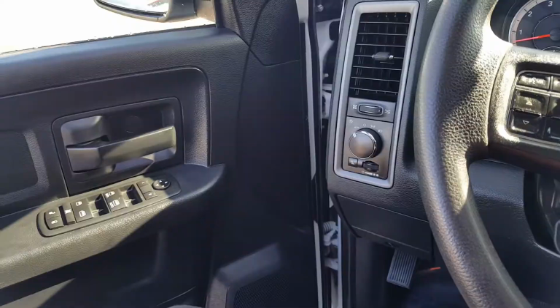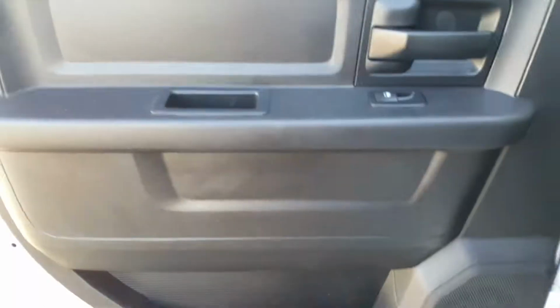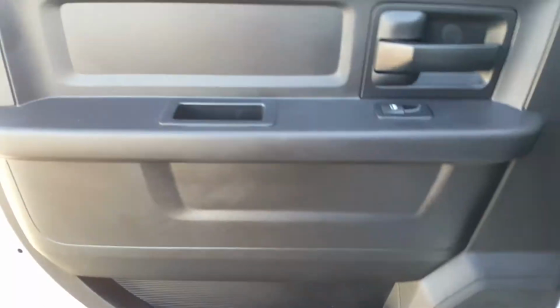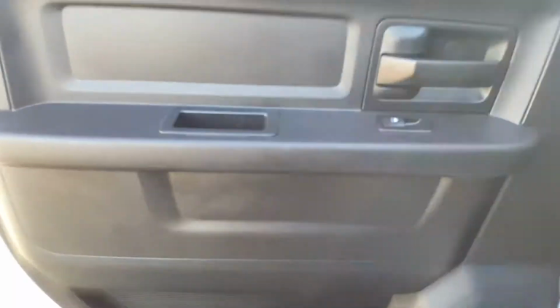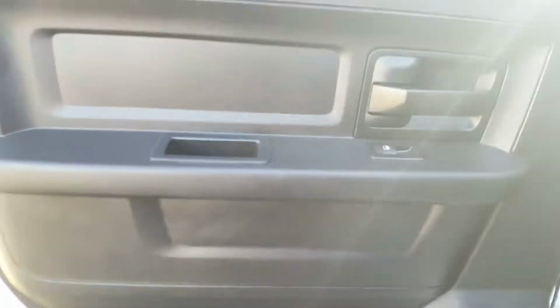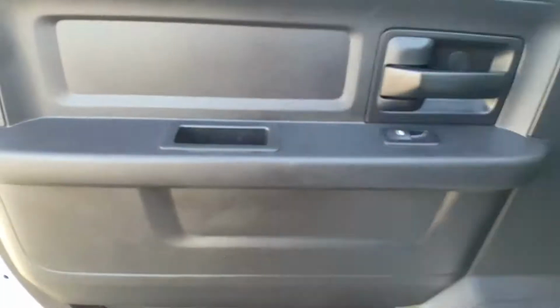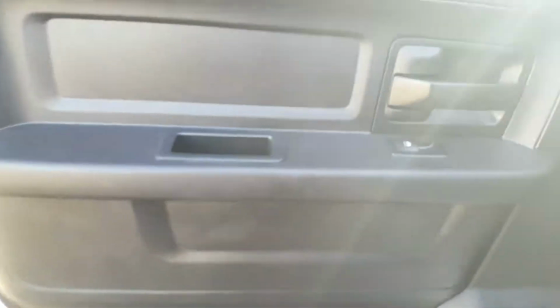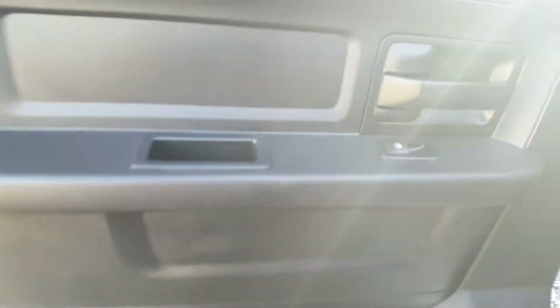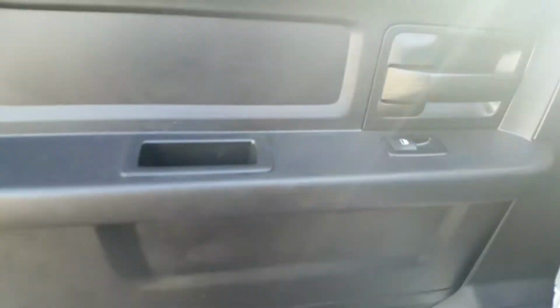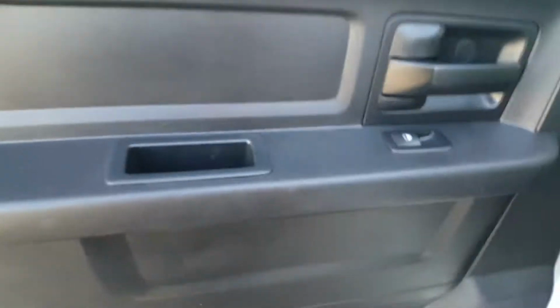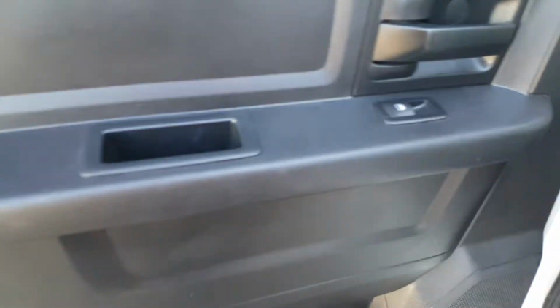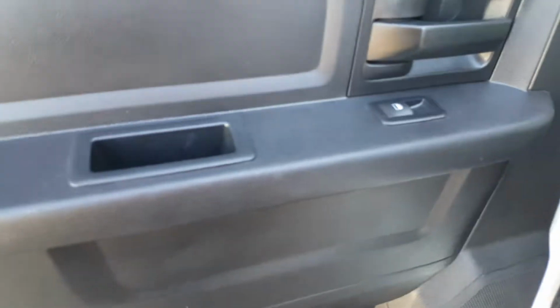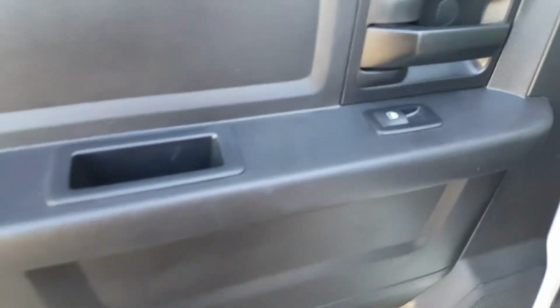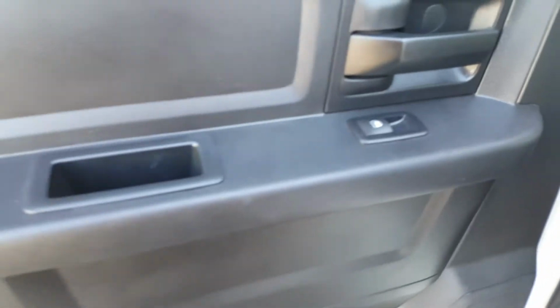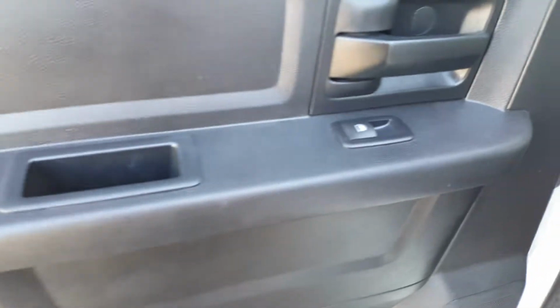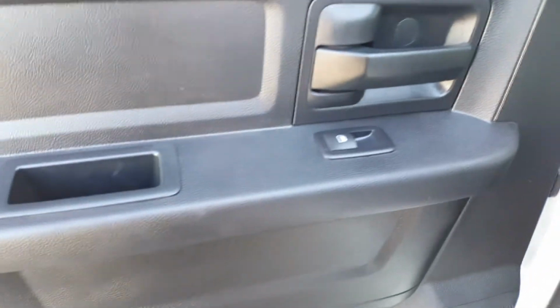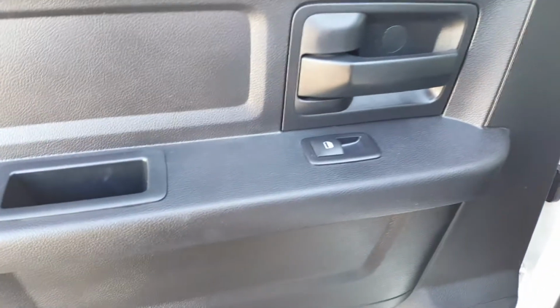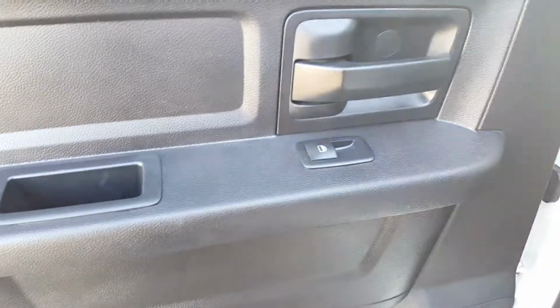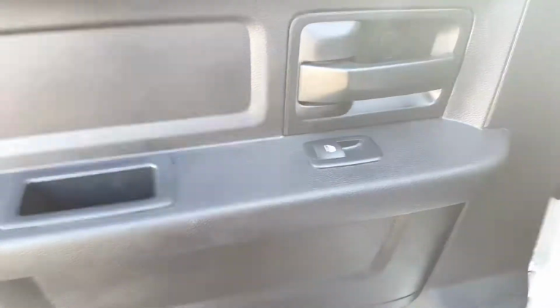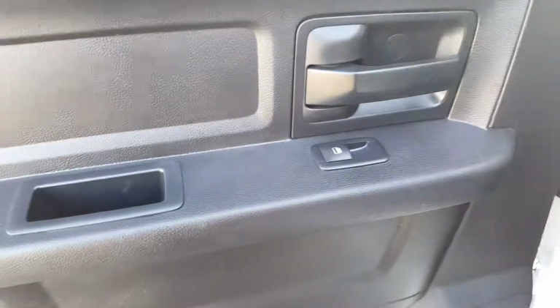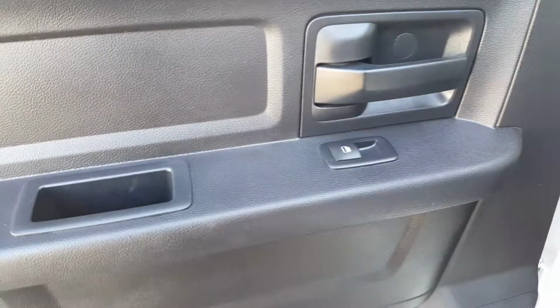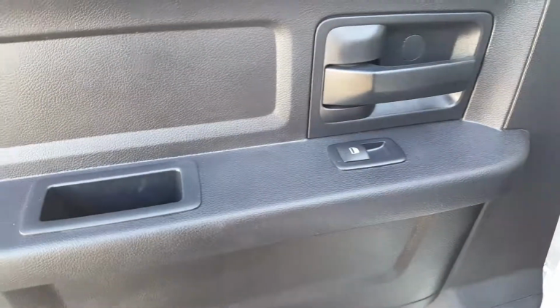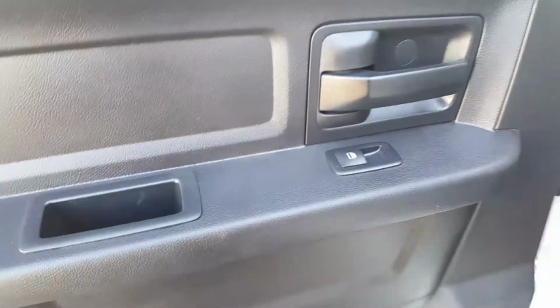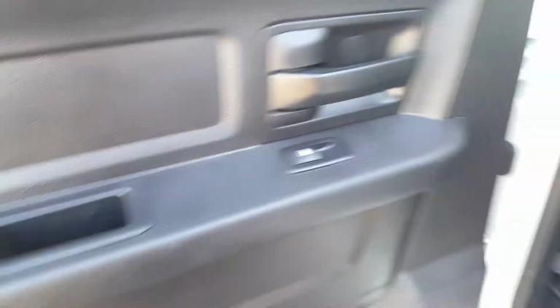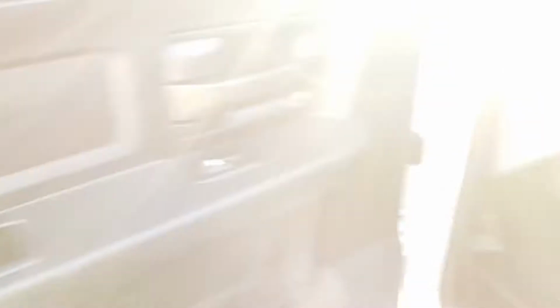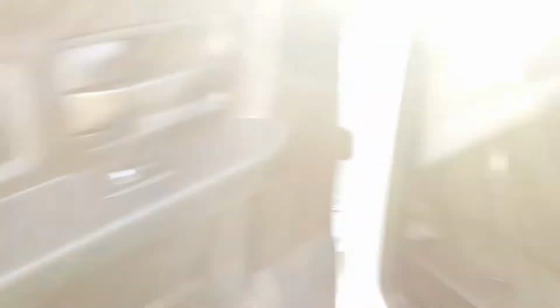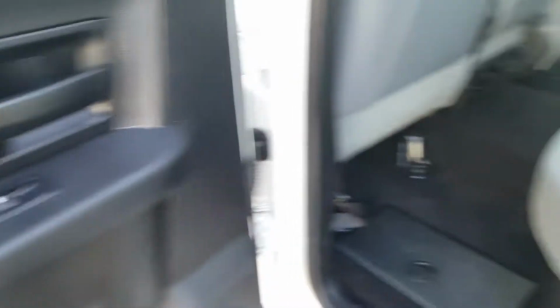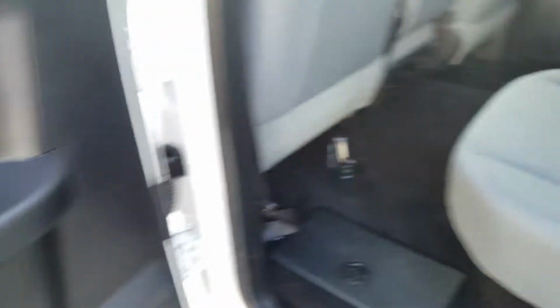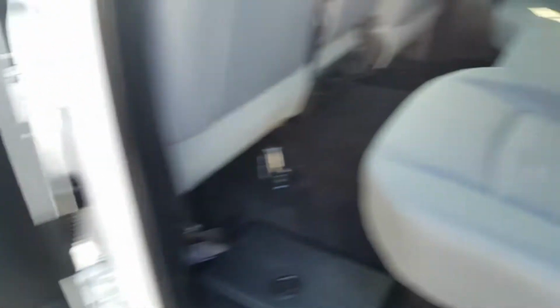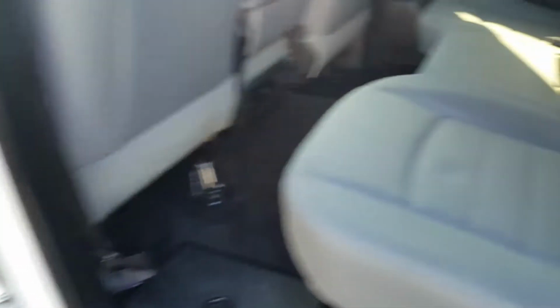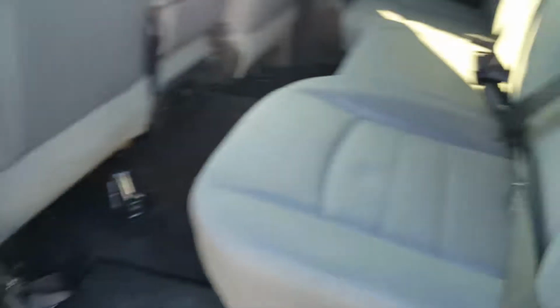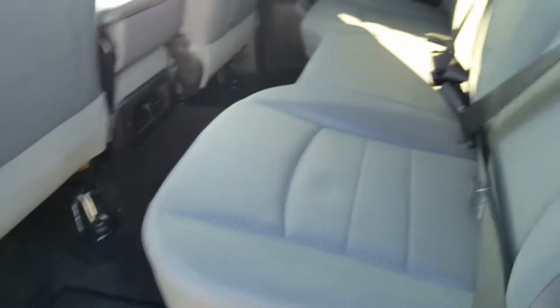Coming in through the back seat, you do have automatic windows which are able to be child-locked.